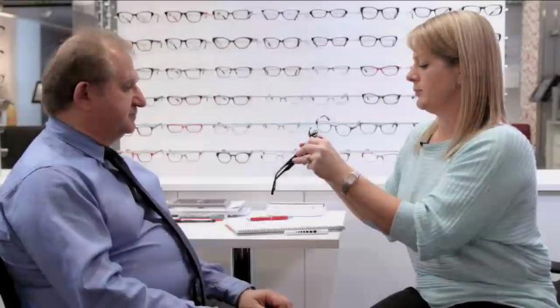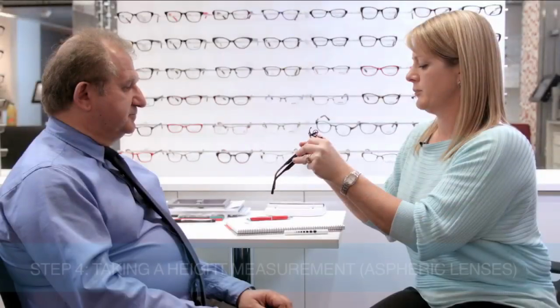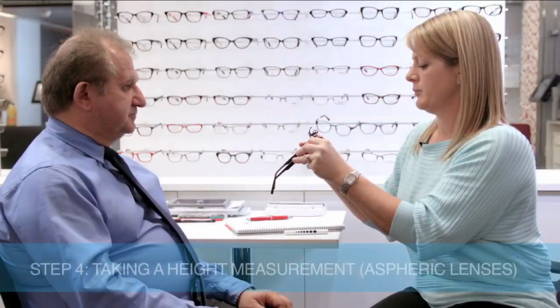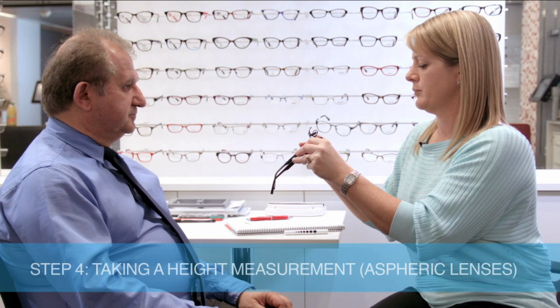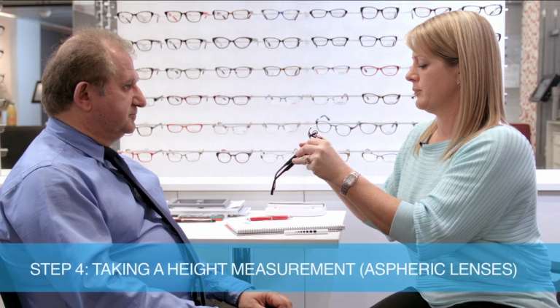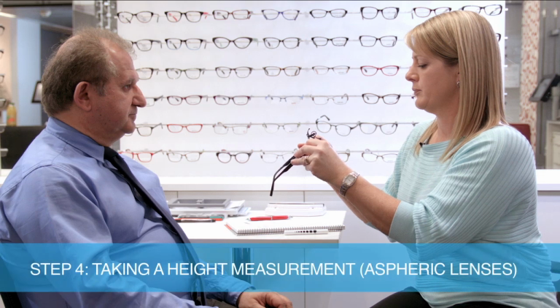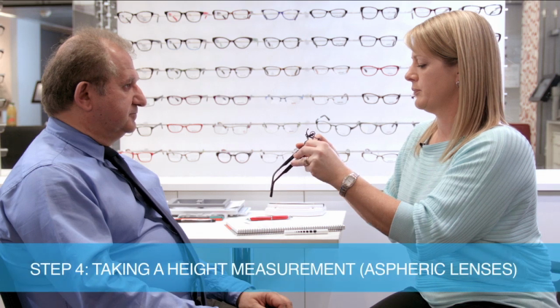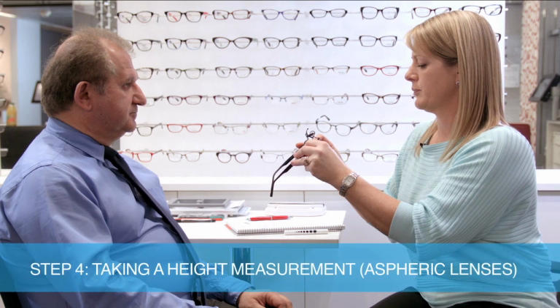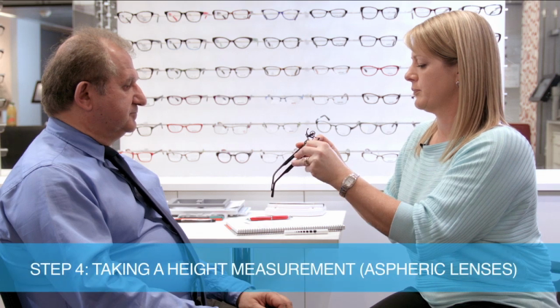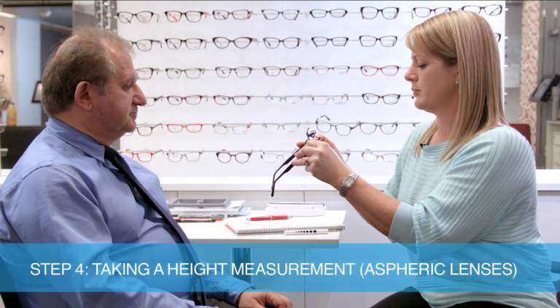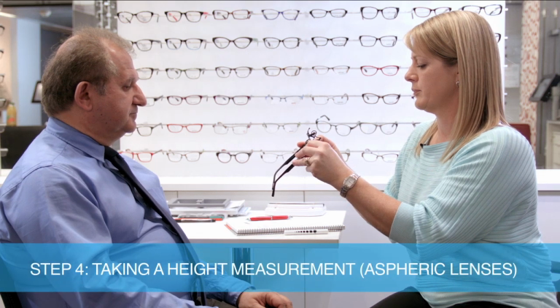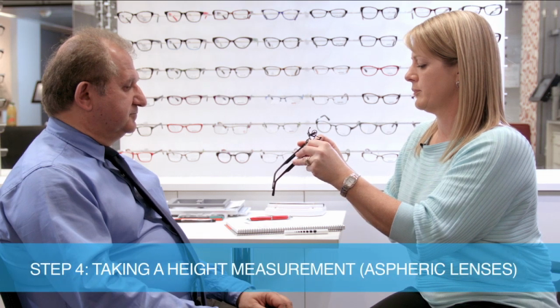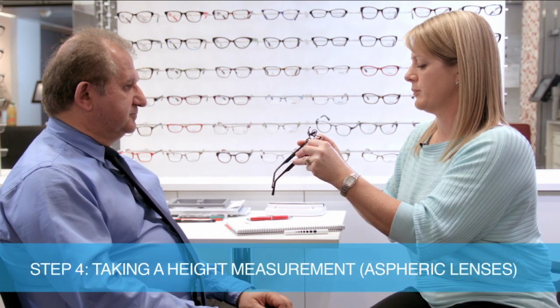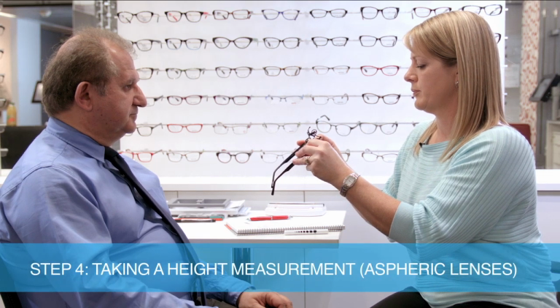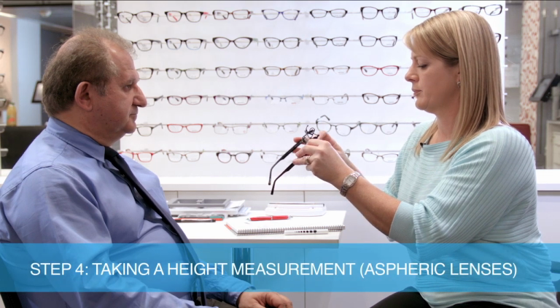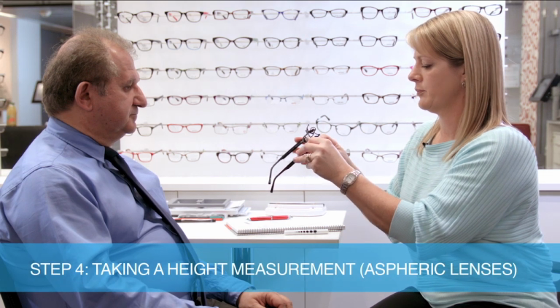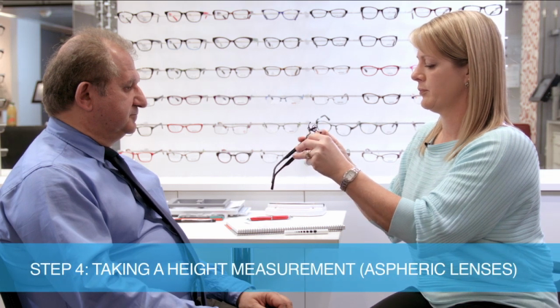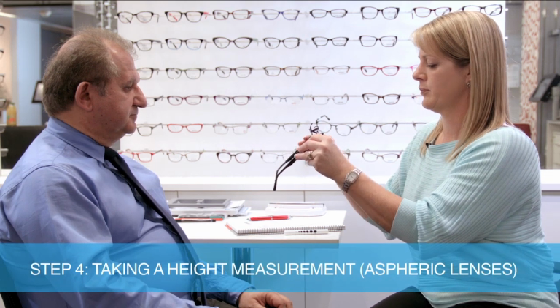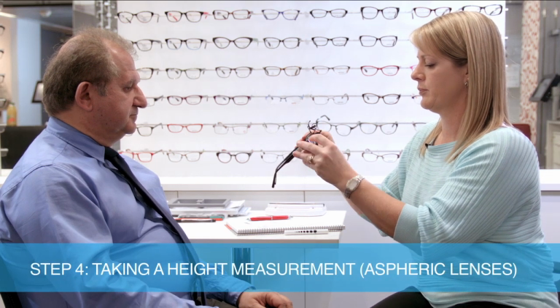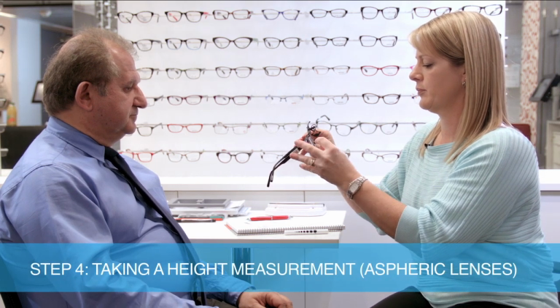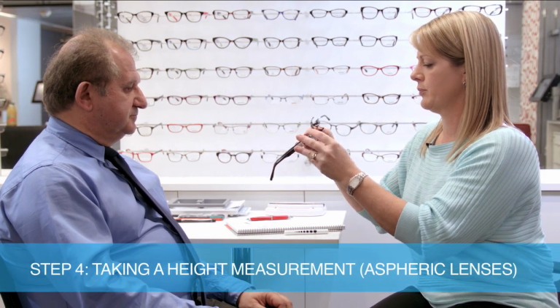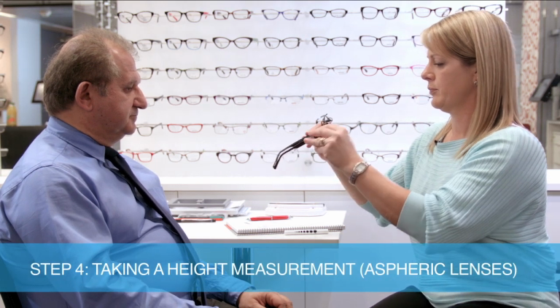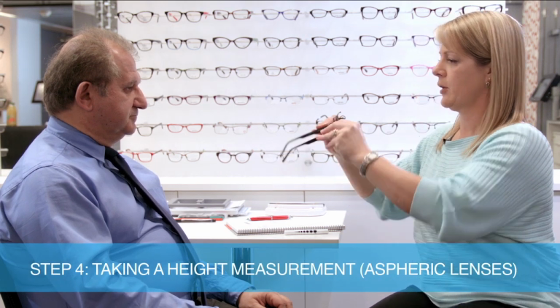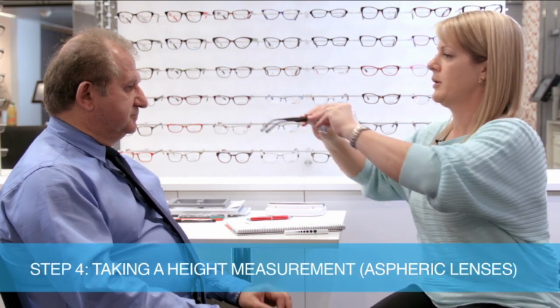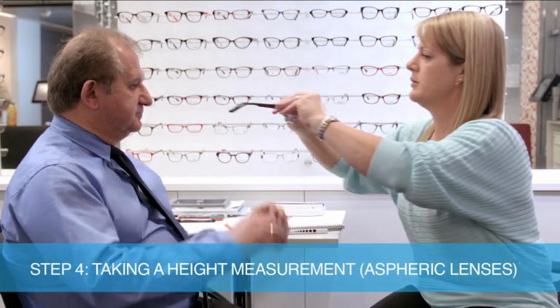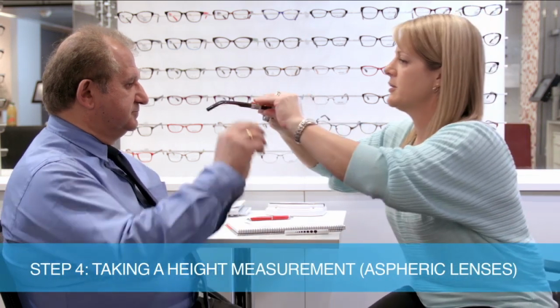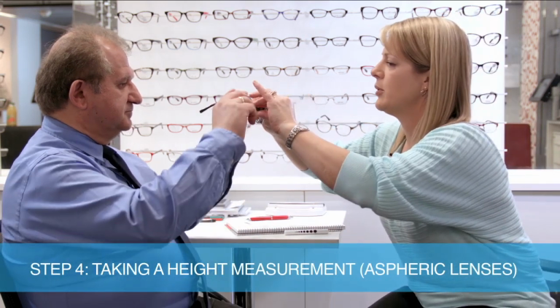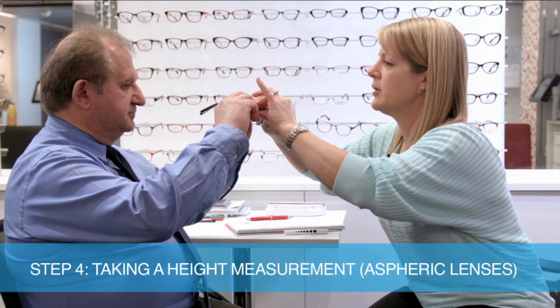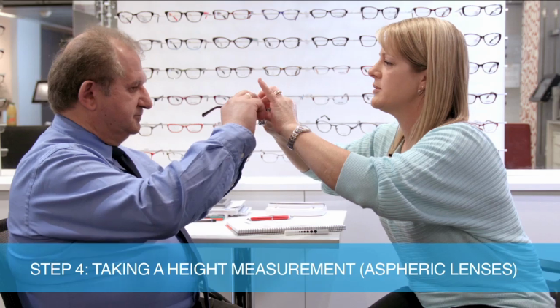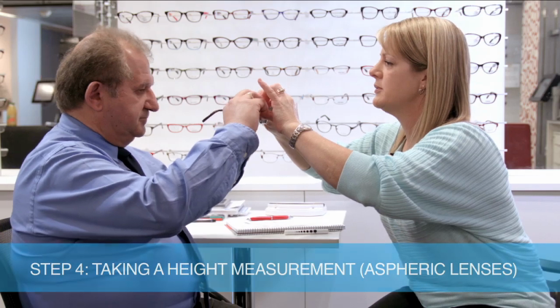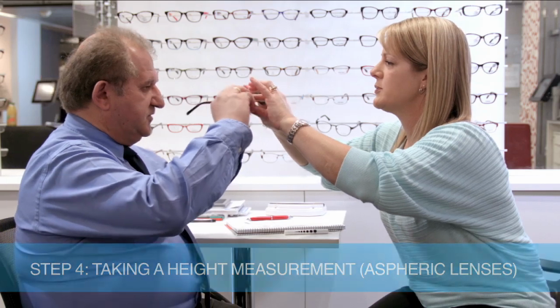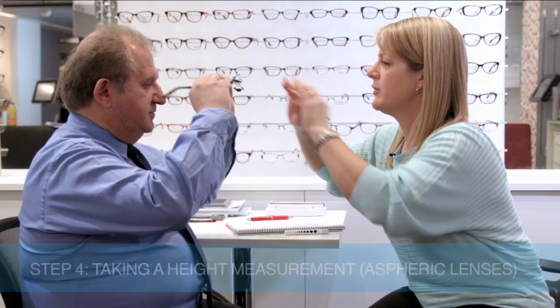The optical centre for an aspheric lens must be dropped one millimetre below pupil centre for every two degrees of pantoscopic angle.